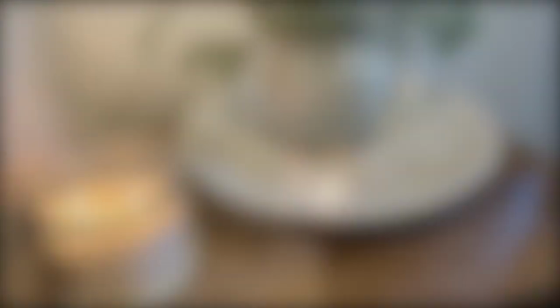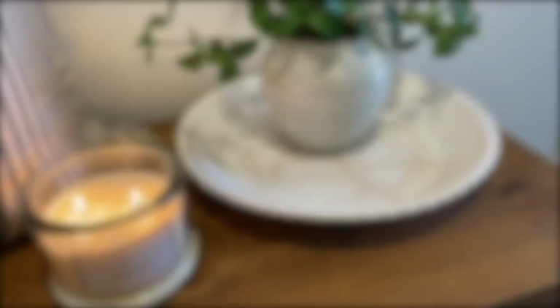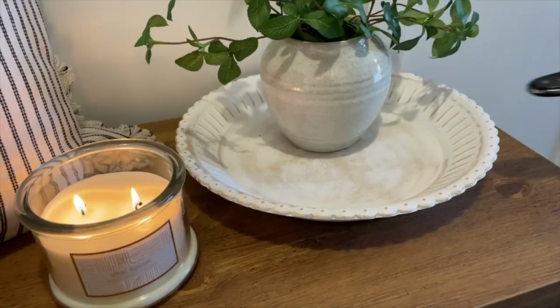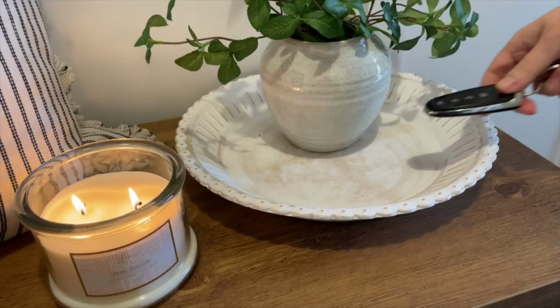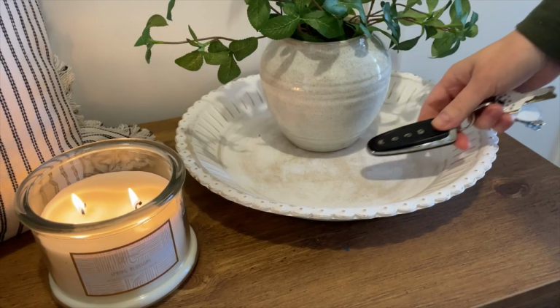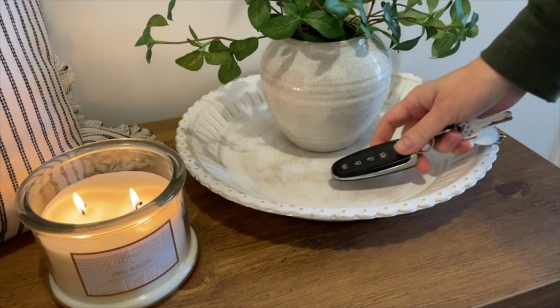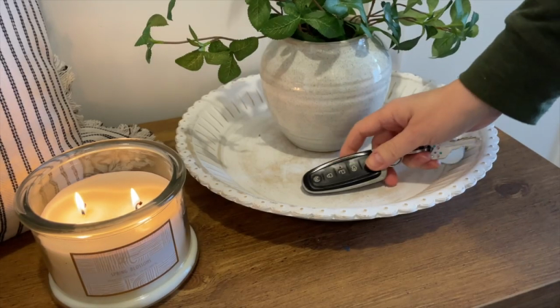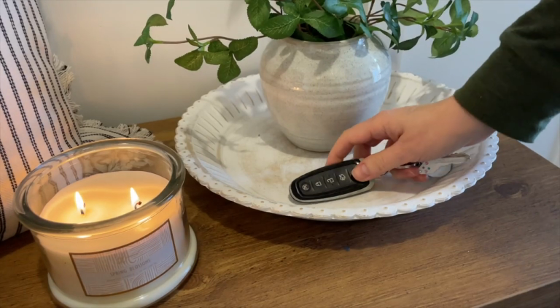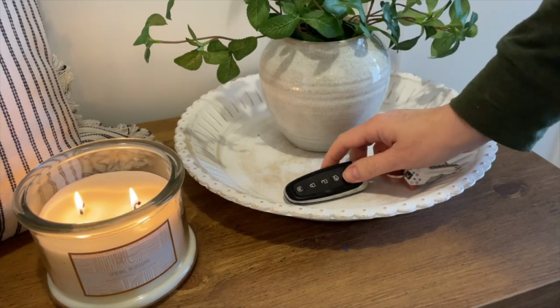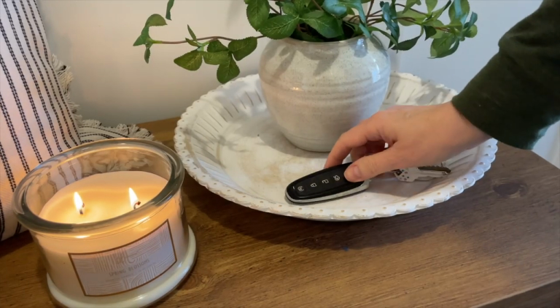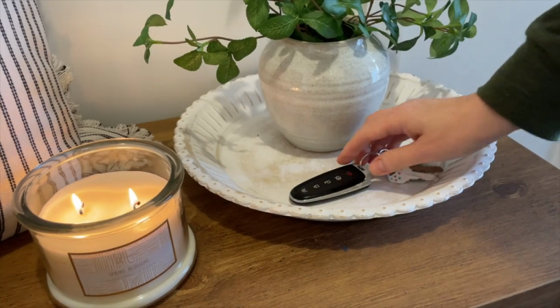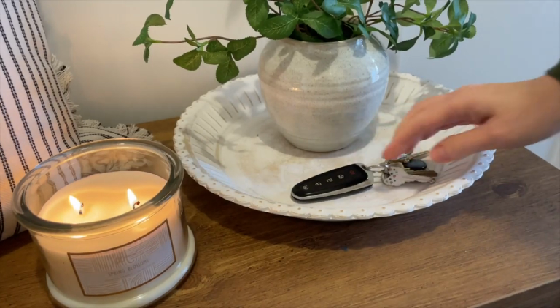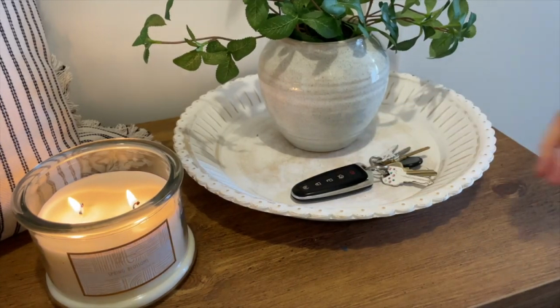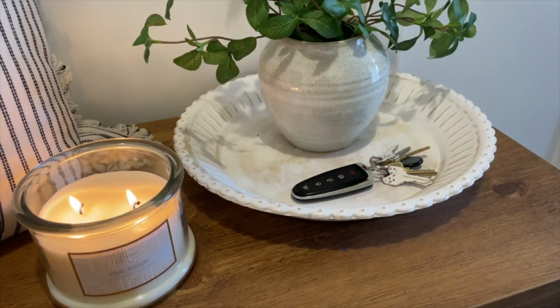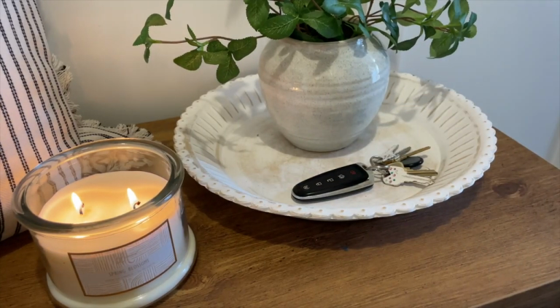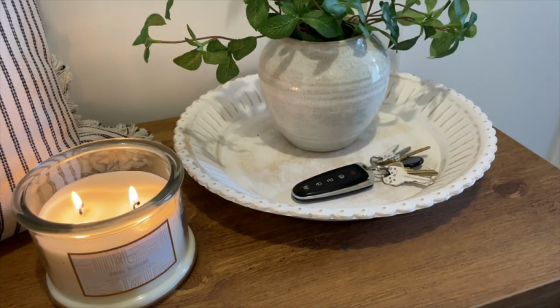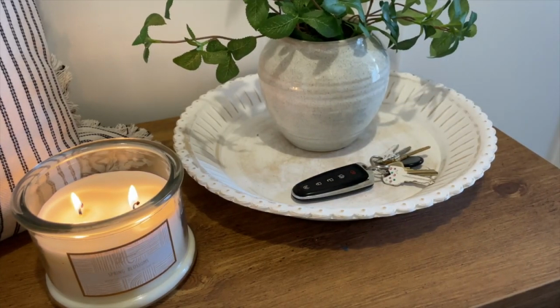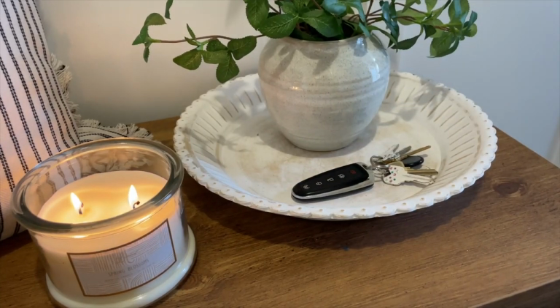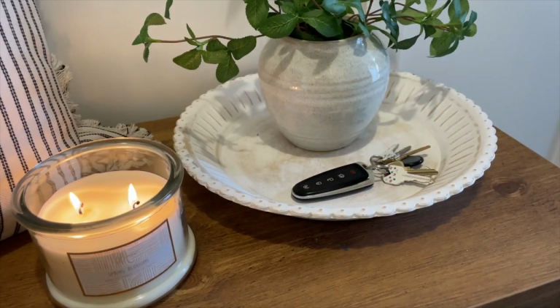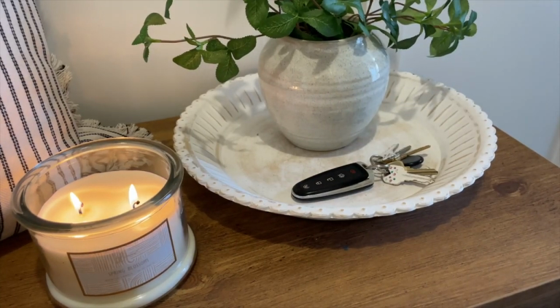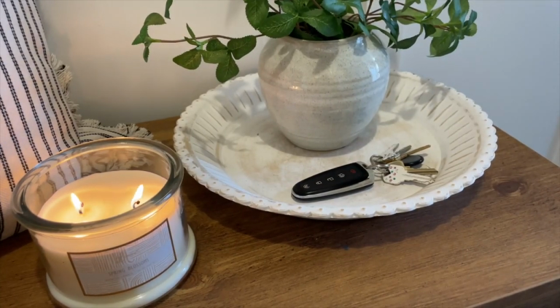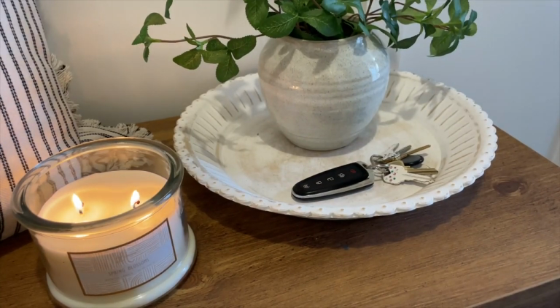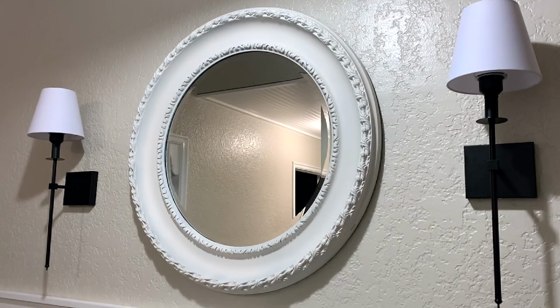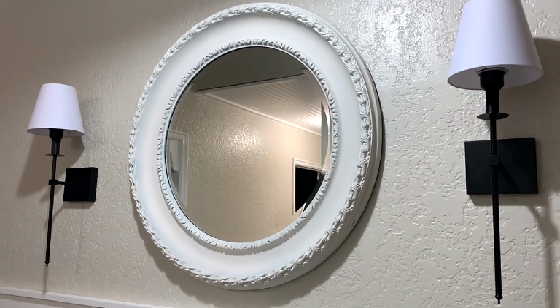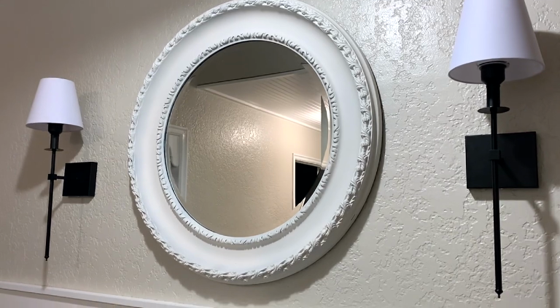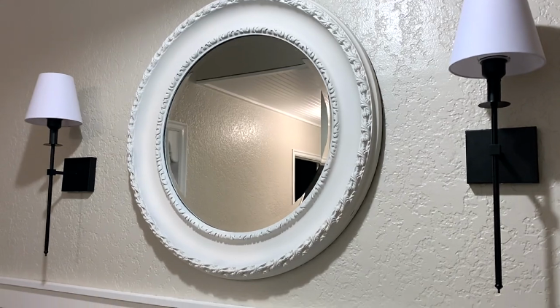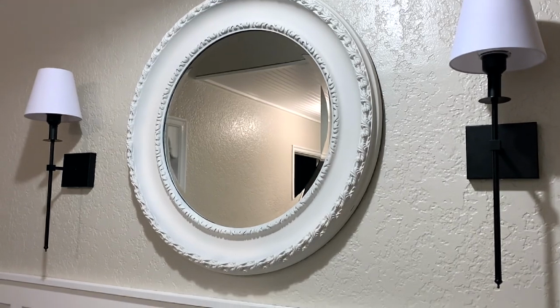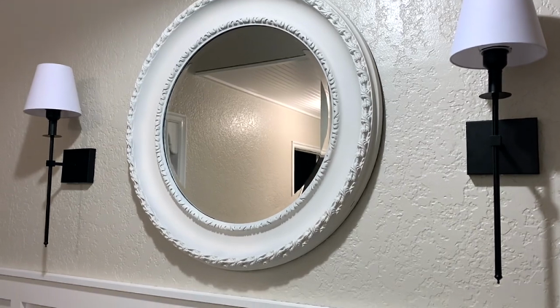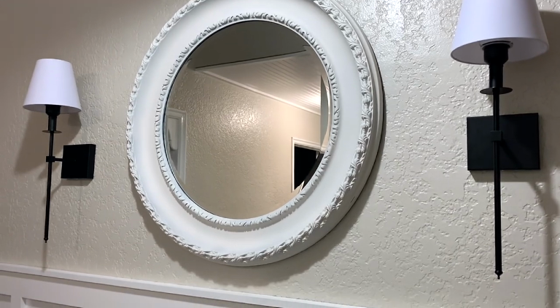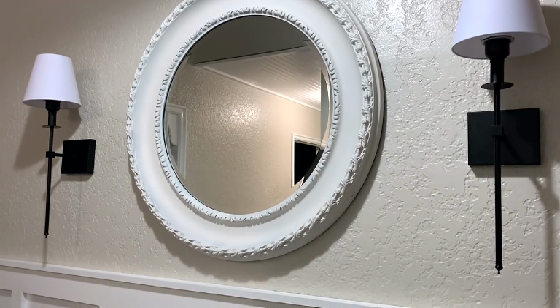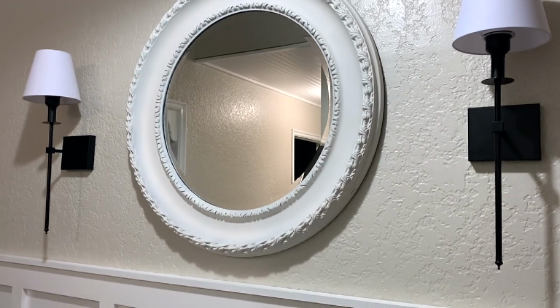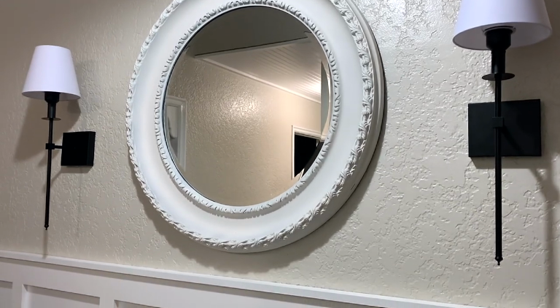A tray in the entryway is perfect for keys, billfold, and other small things.